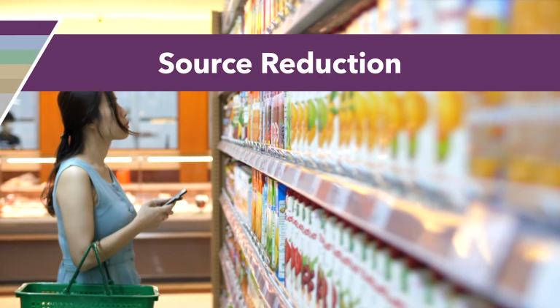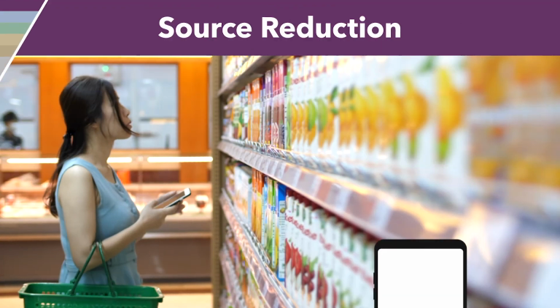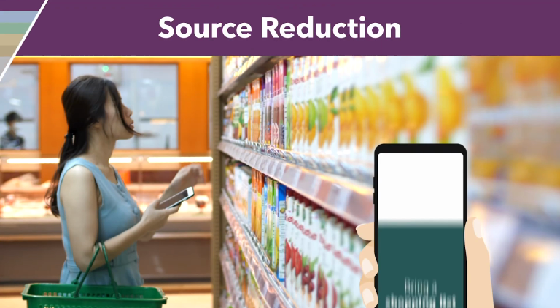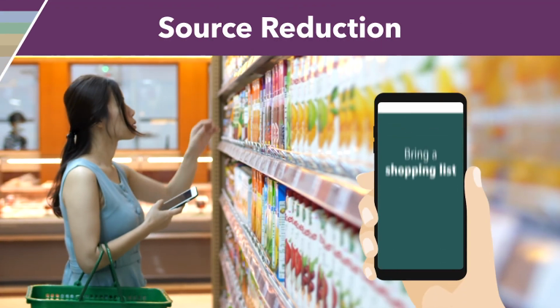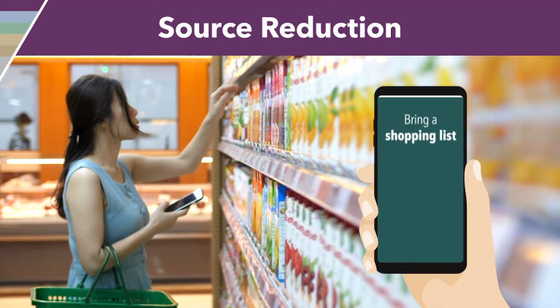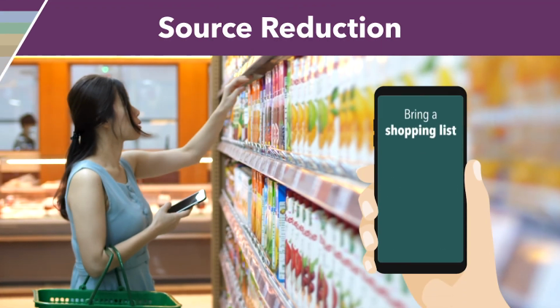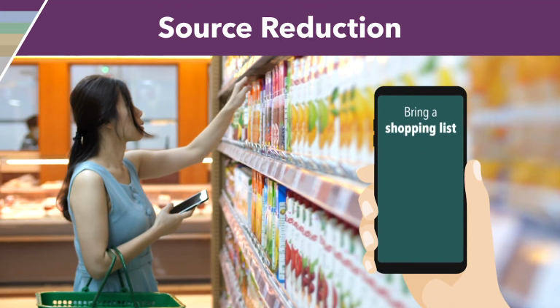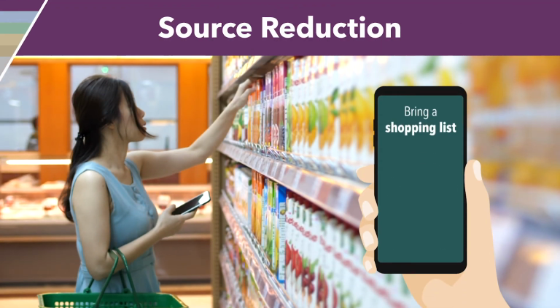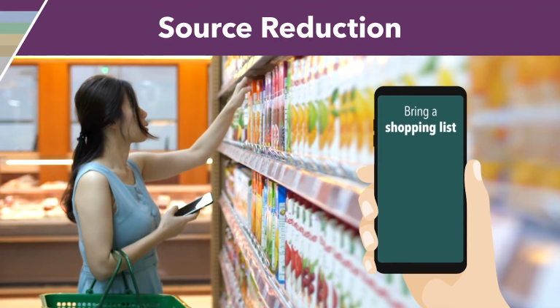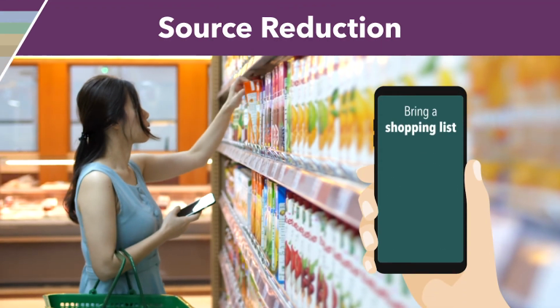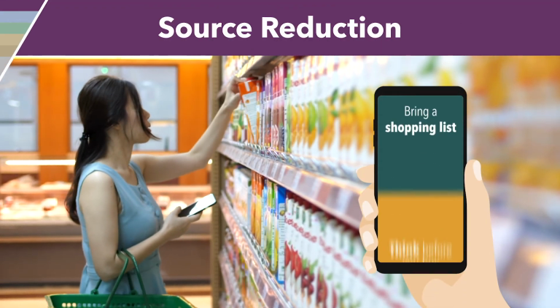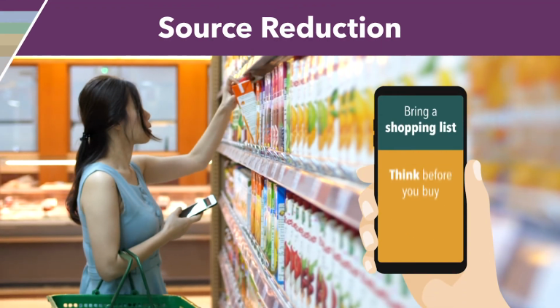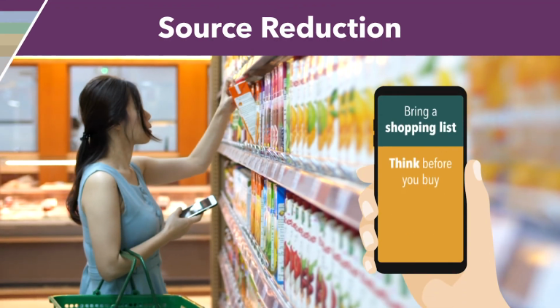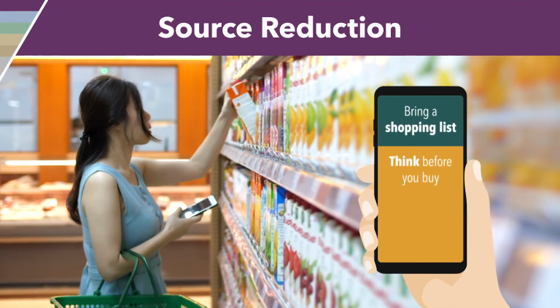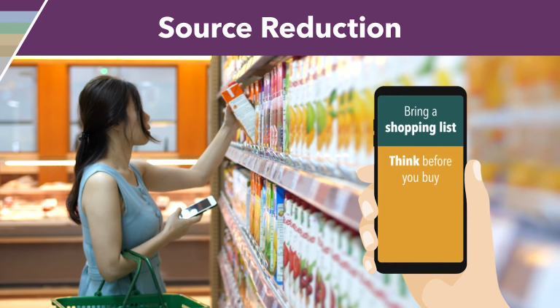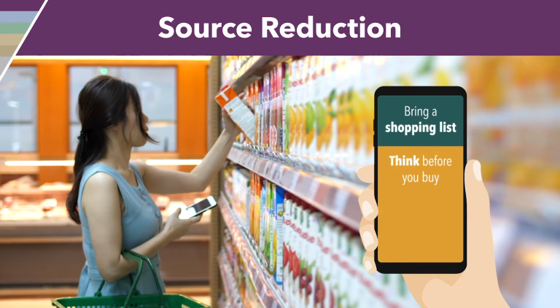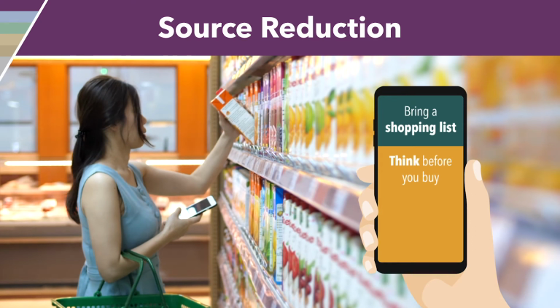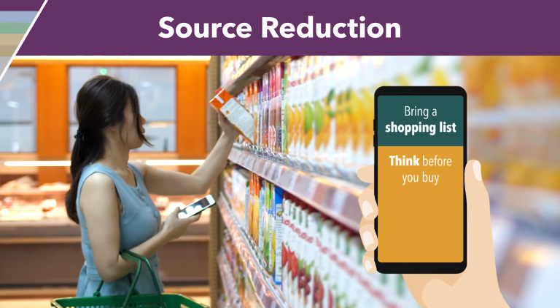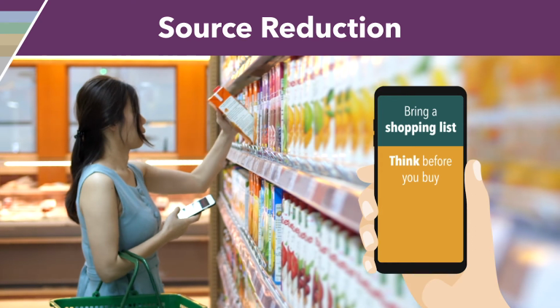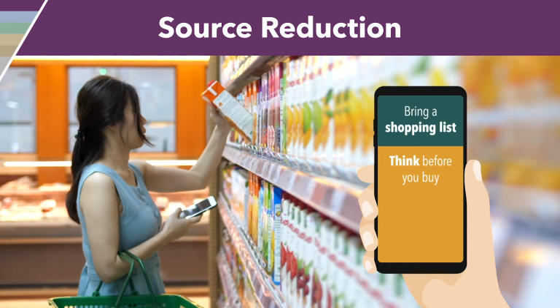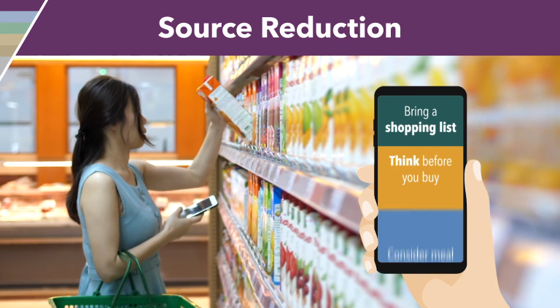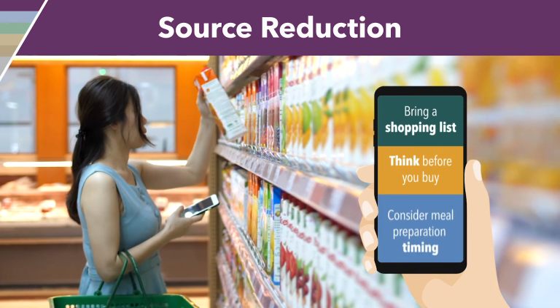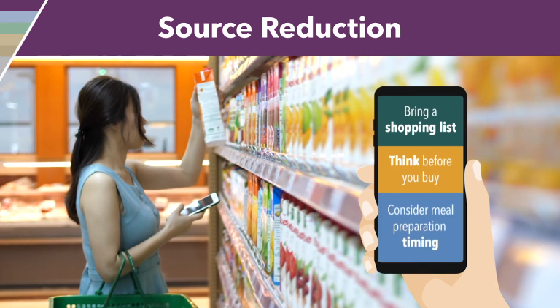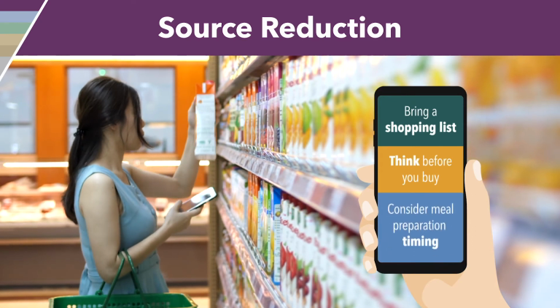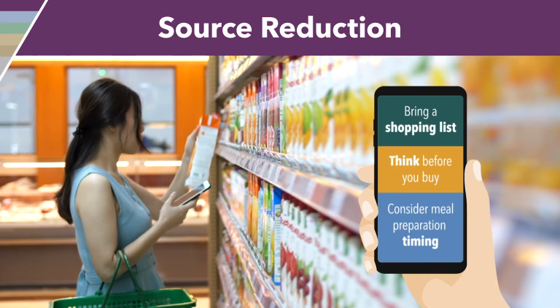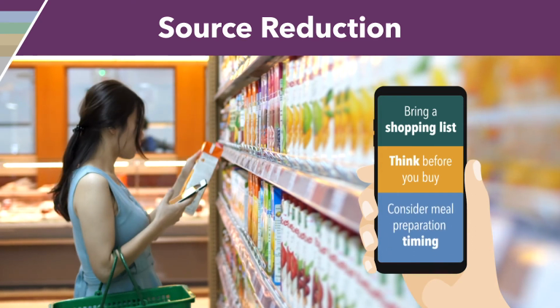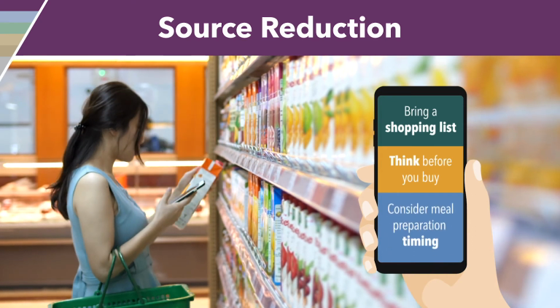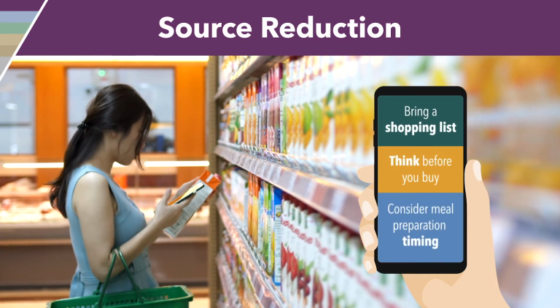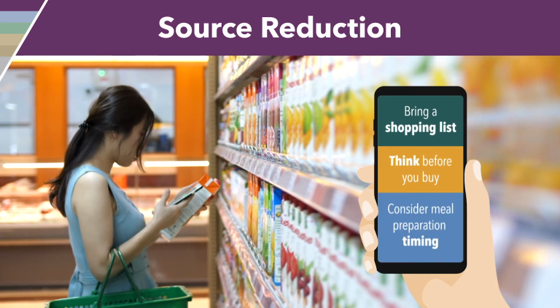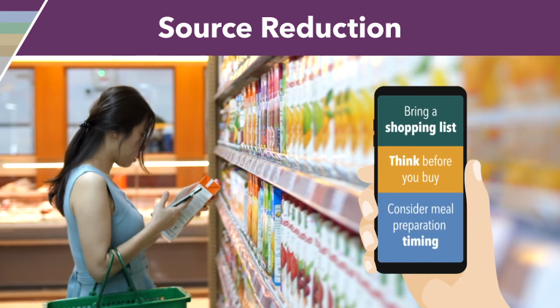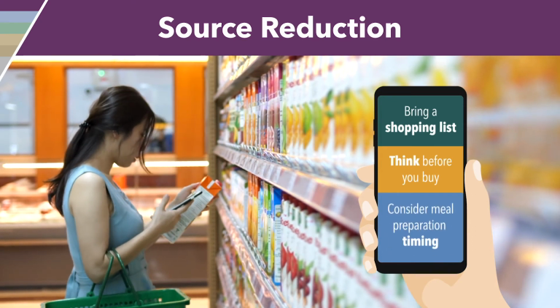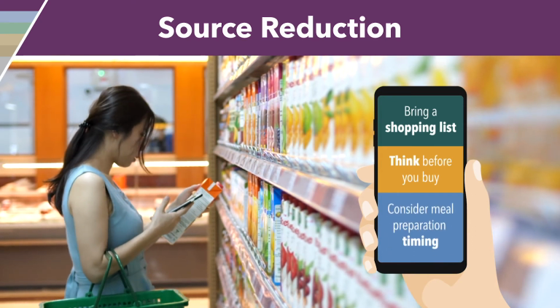The main step you can take starts with reducing the amount of food you buy. When making a shopping list, prevent waste by thinking about what you're buying and when you plan to prepare the food.